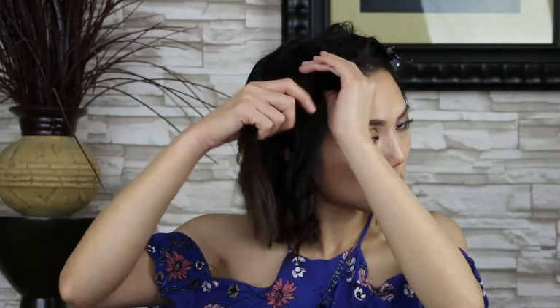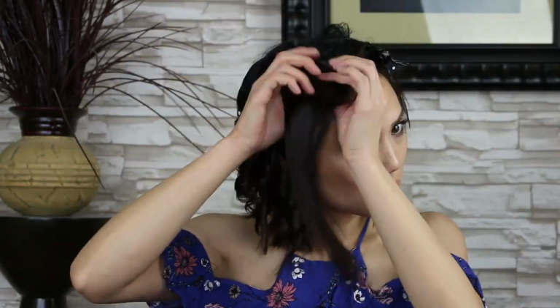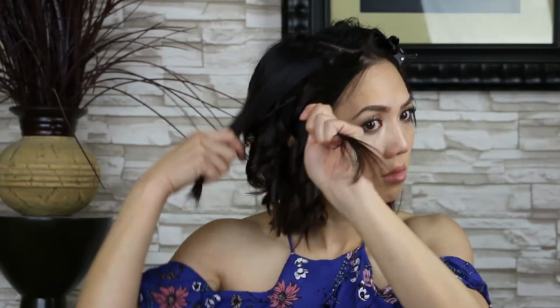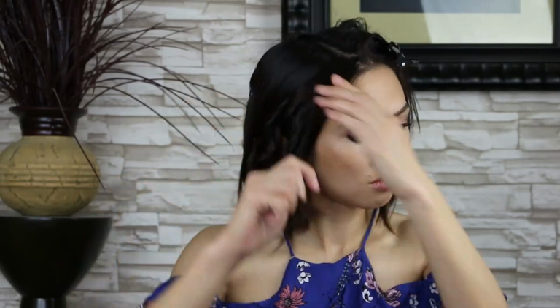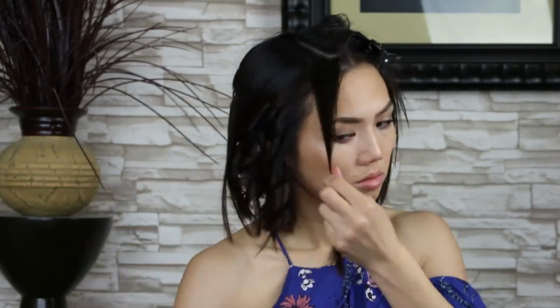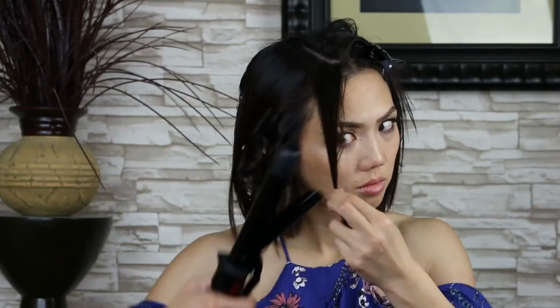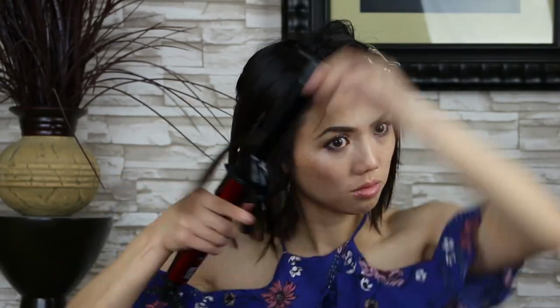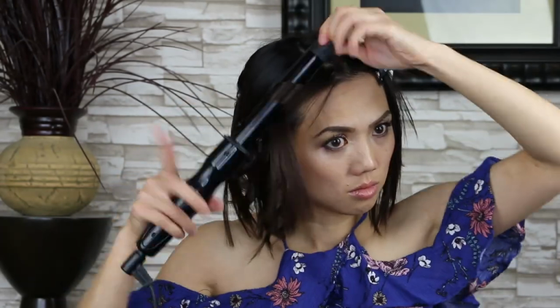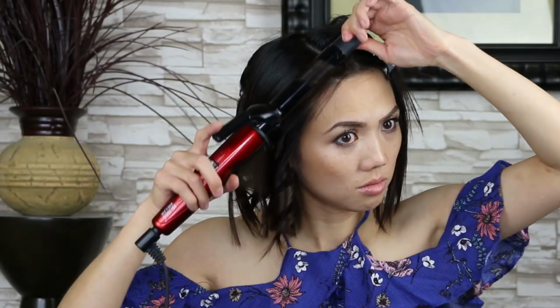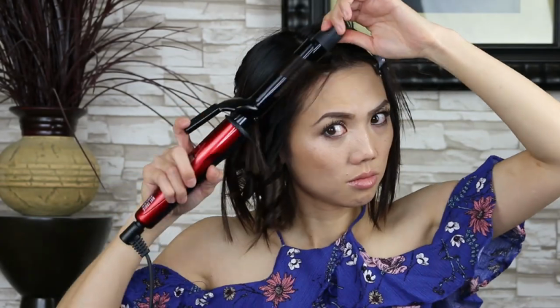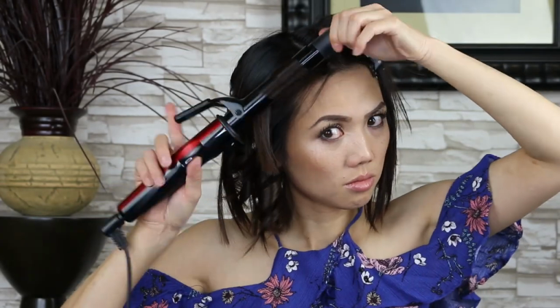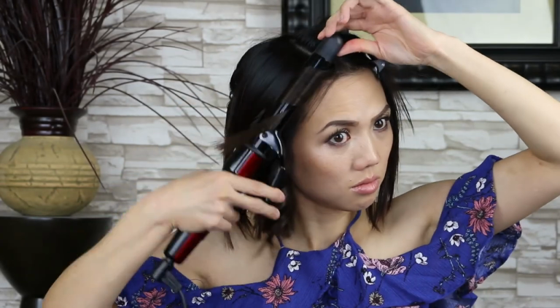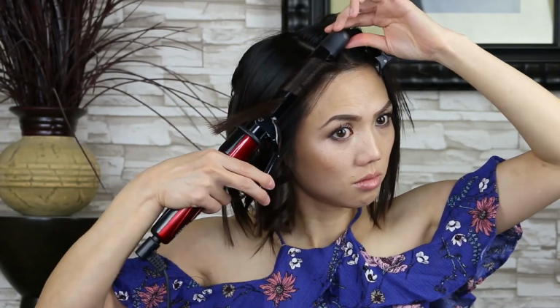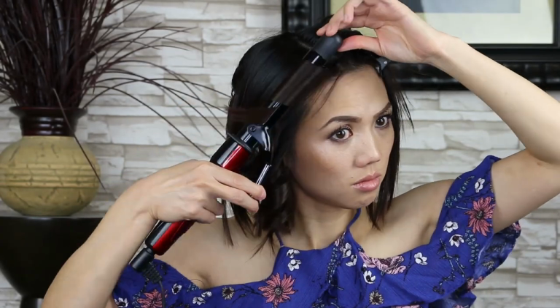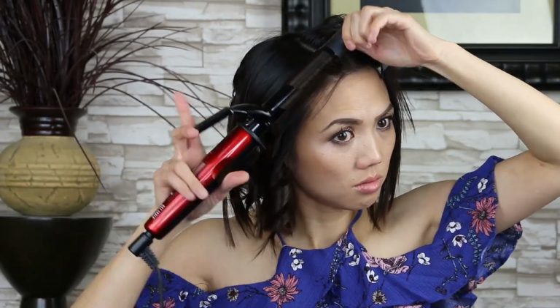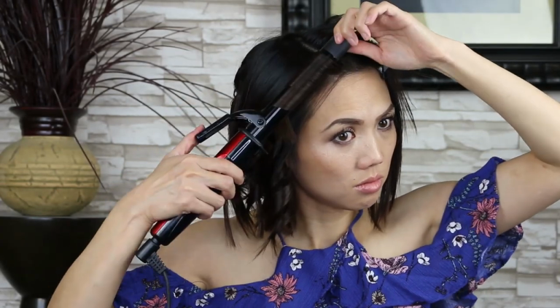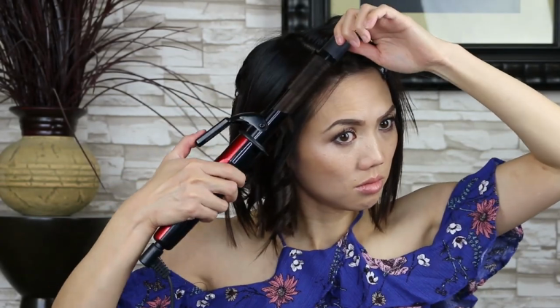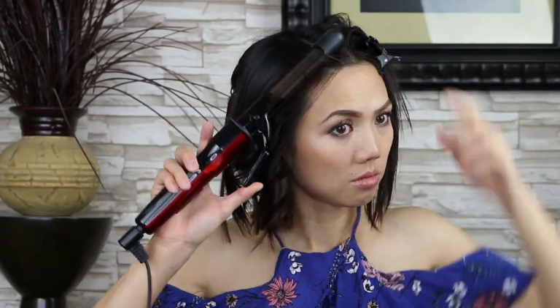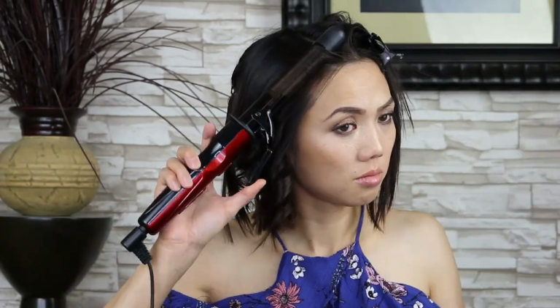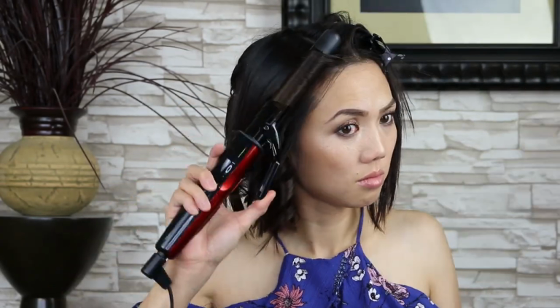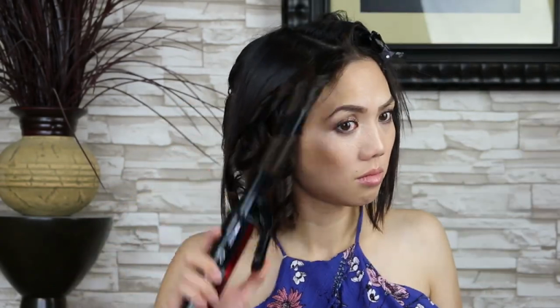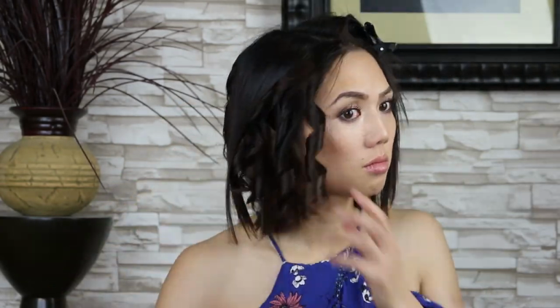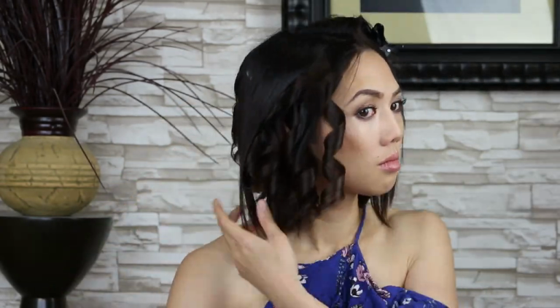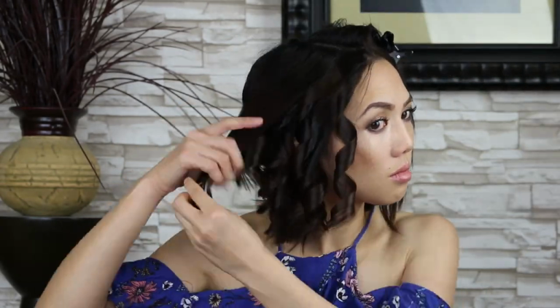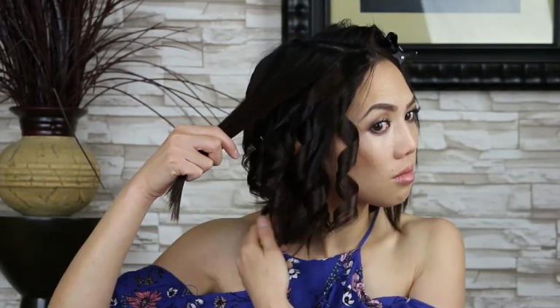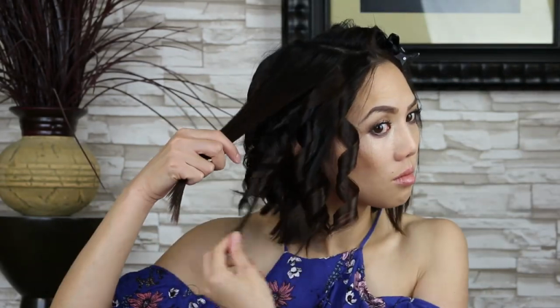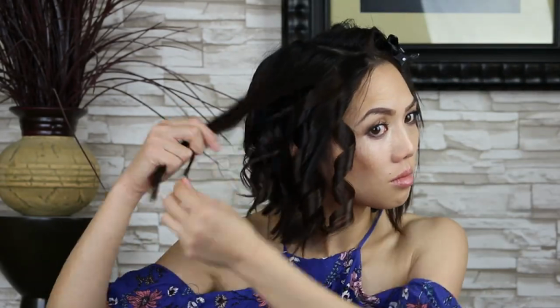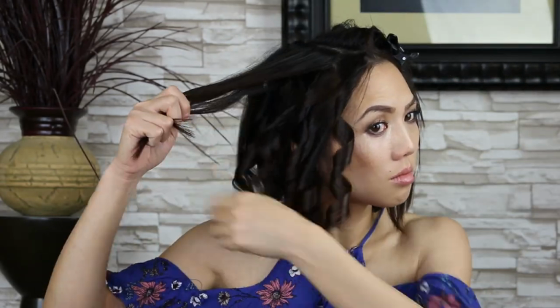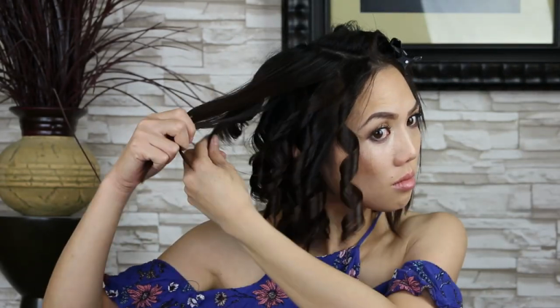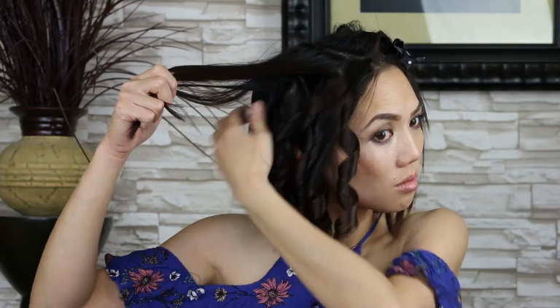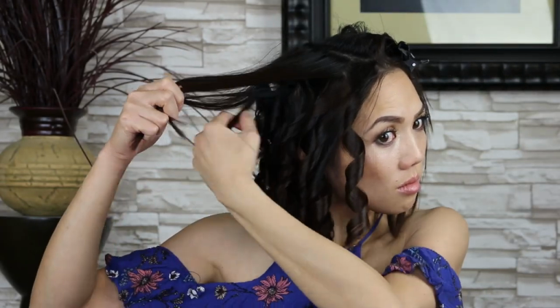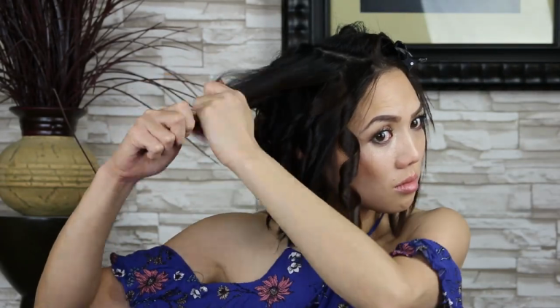I'm going to finish curling this side of my head with the 1-inch curling iron so you can see what it looks like.